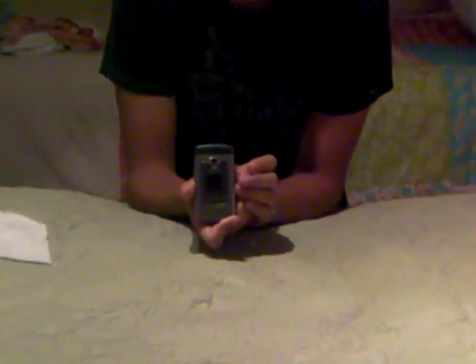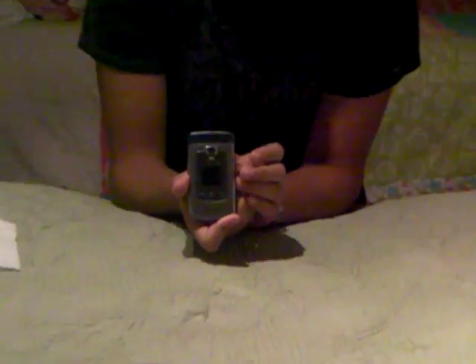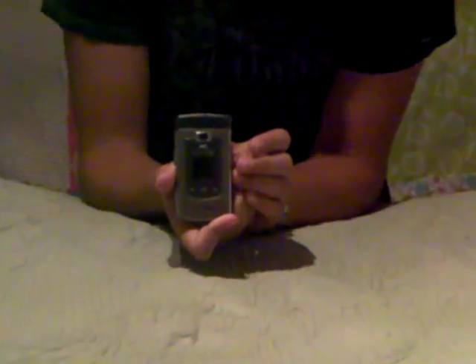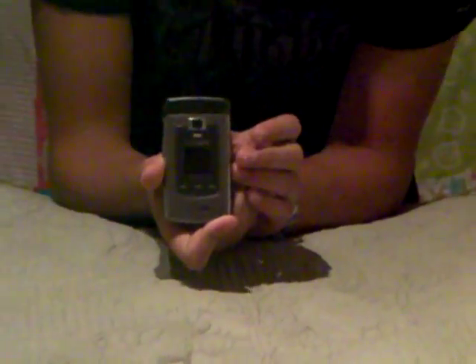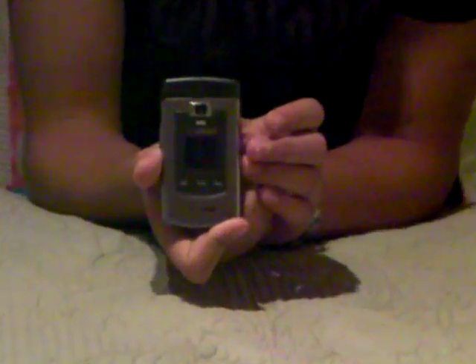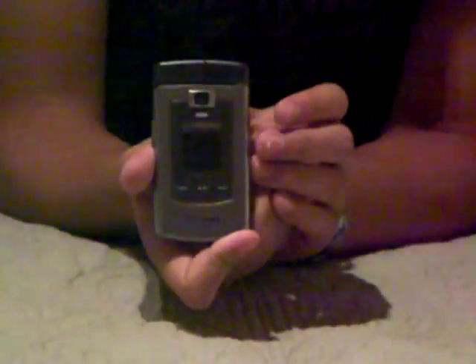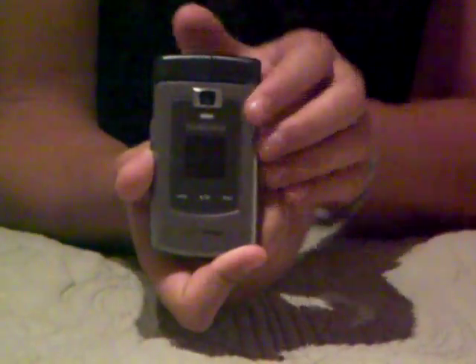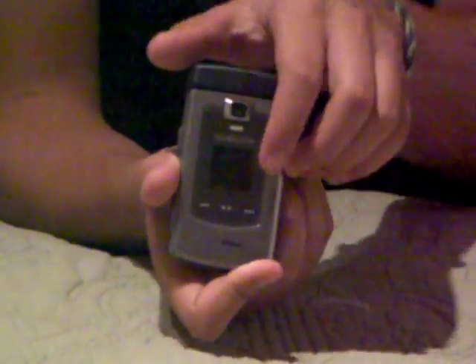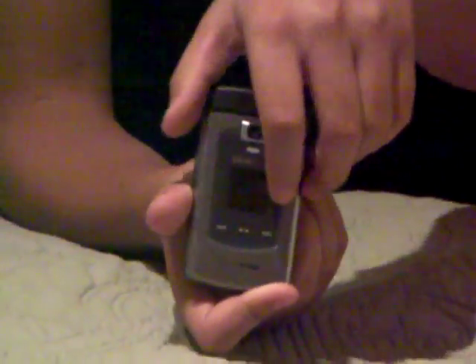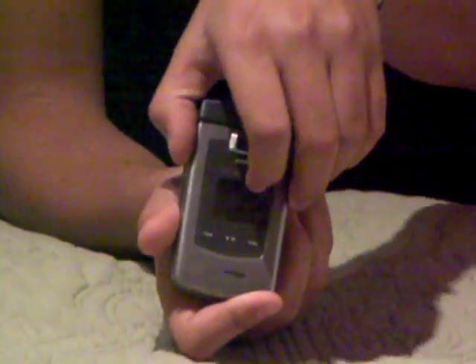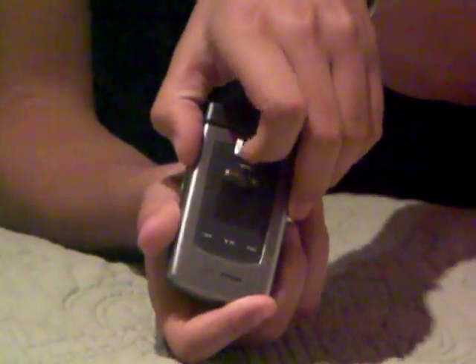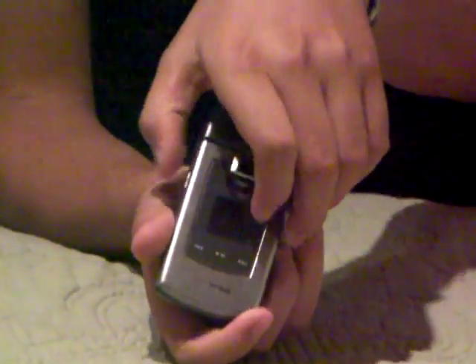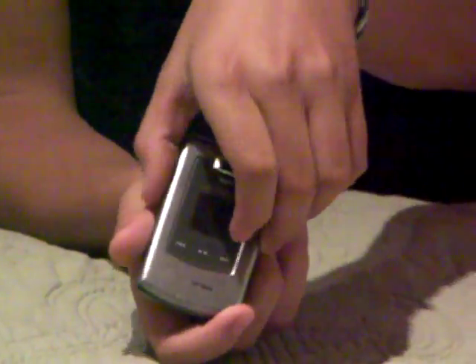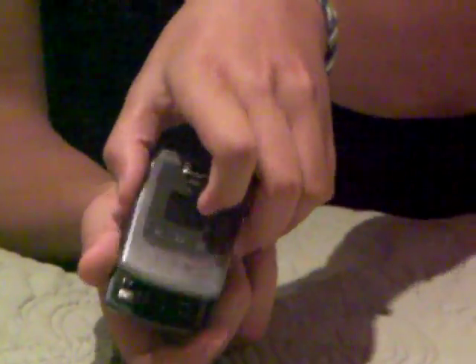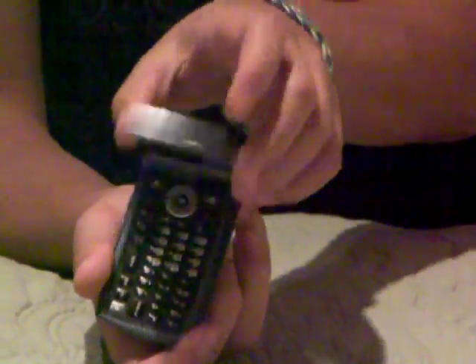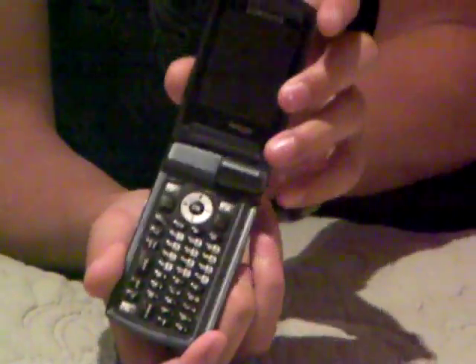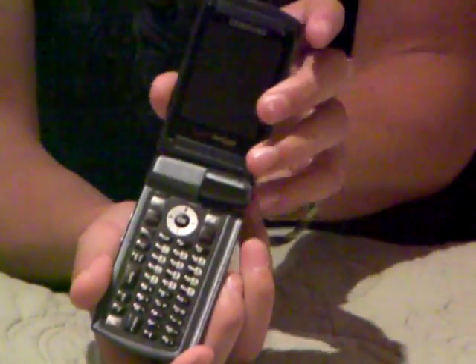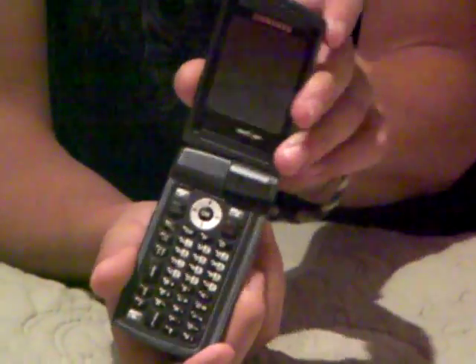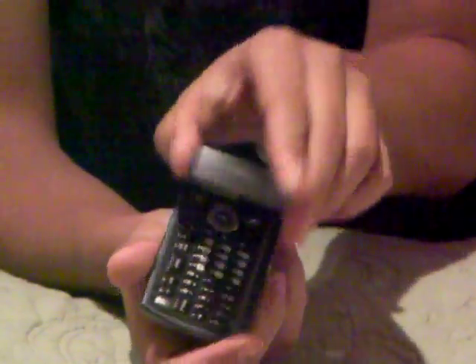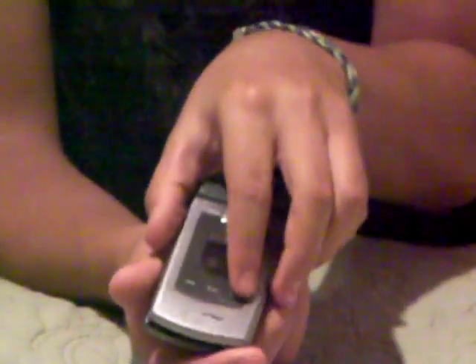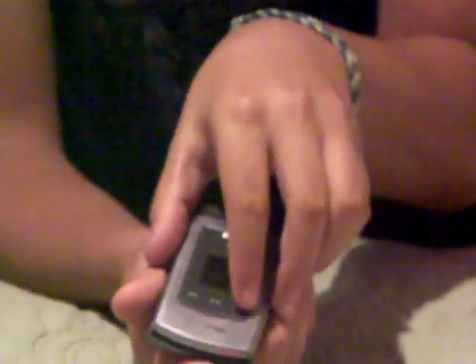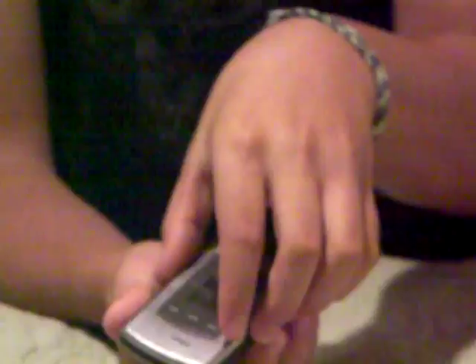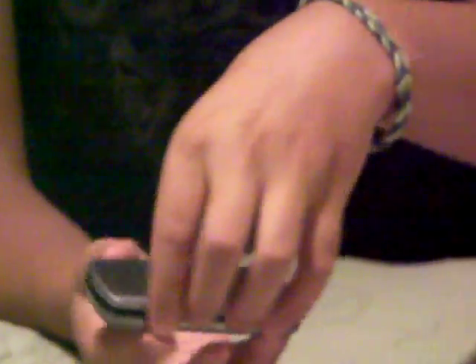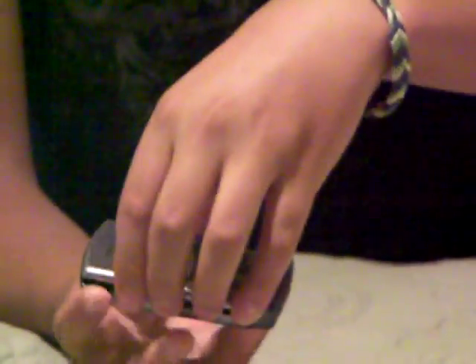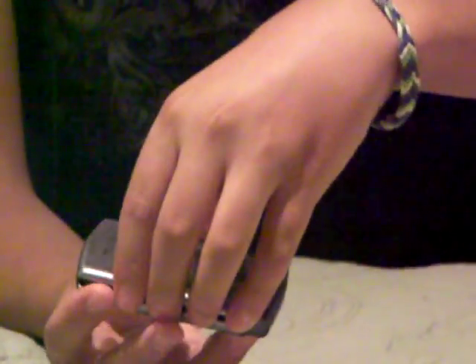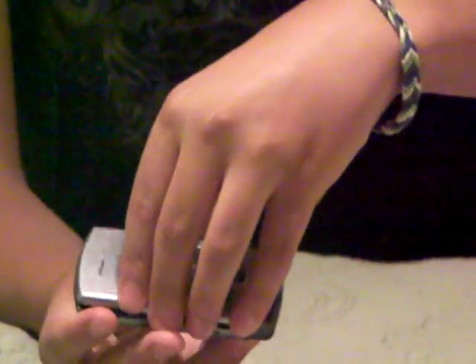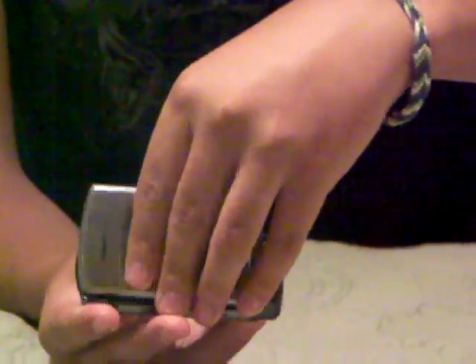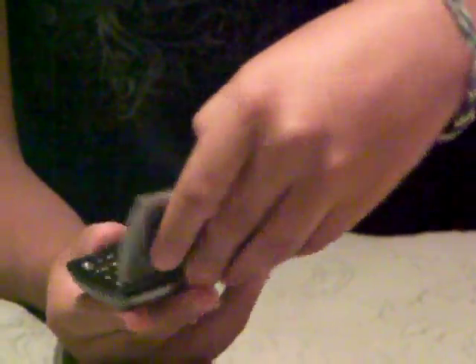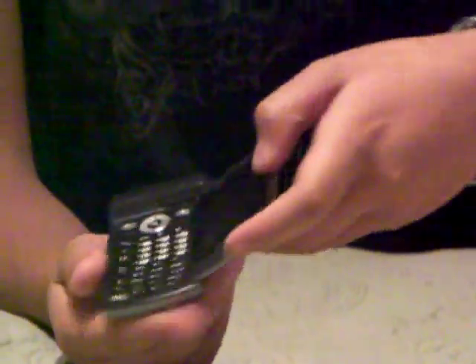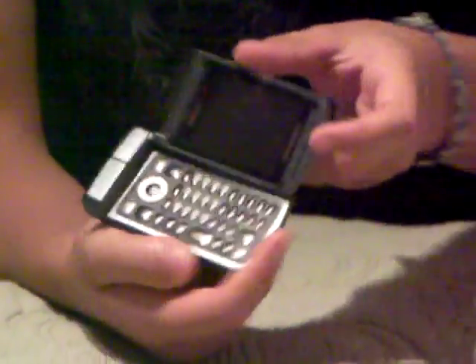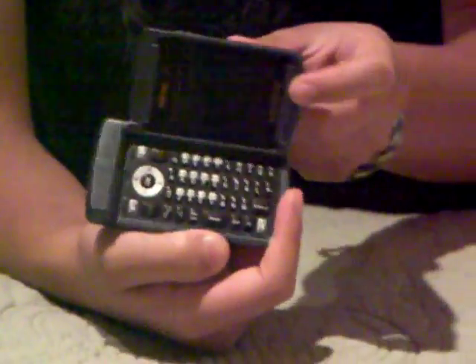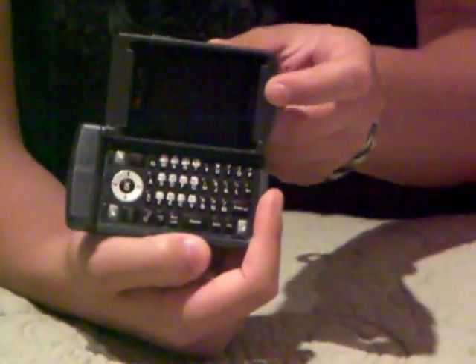Pretty much it does this — it flips open, and it flips the other way. I had it upside down.